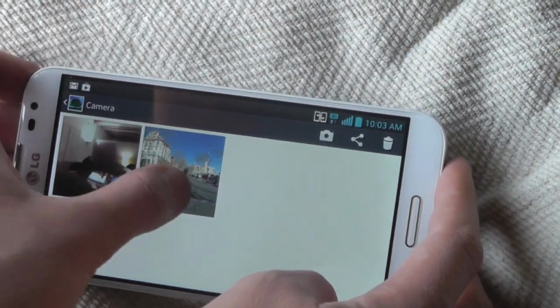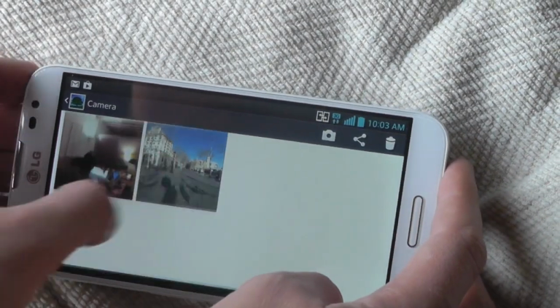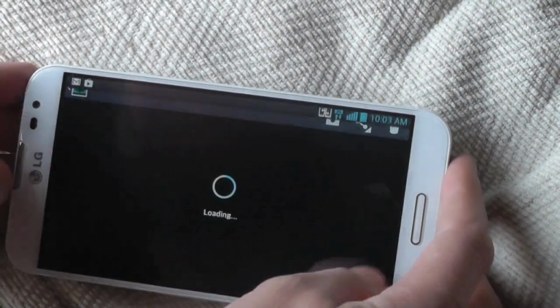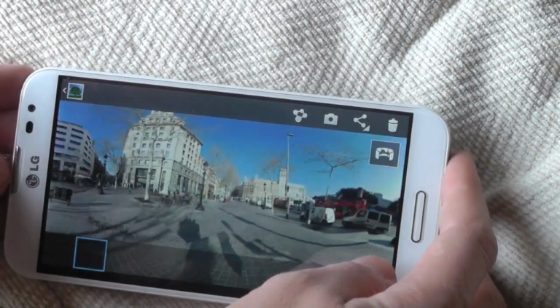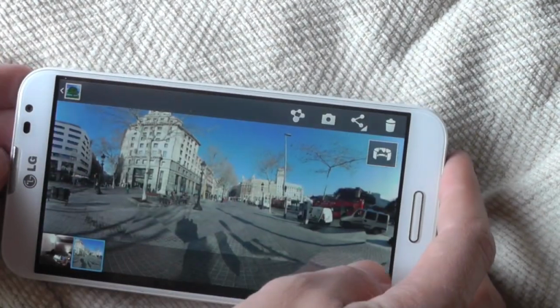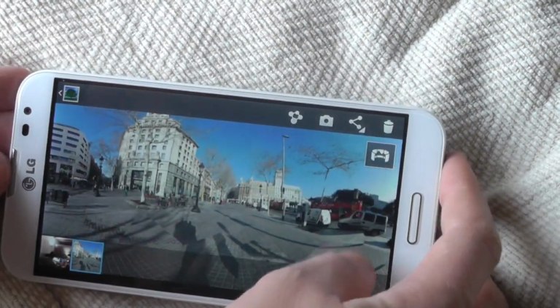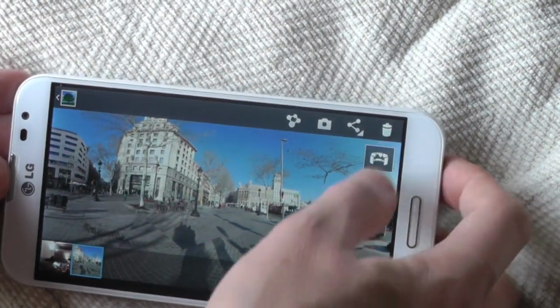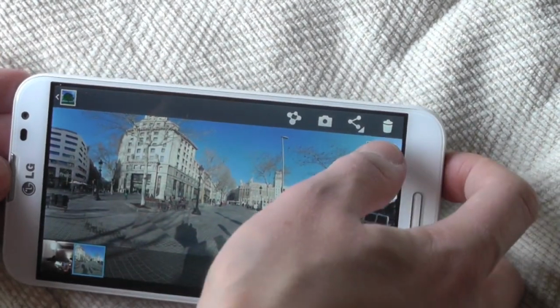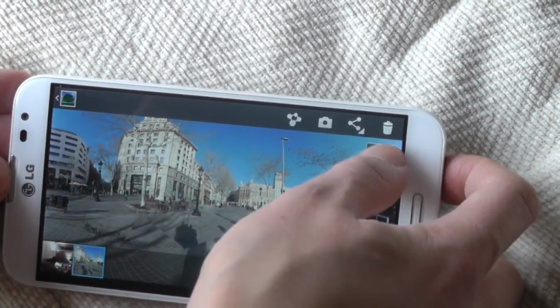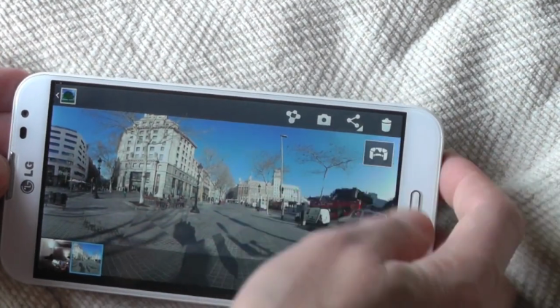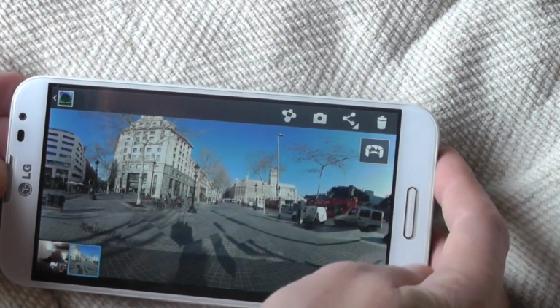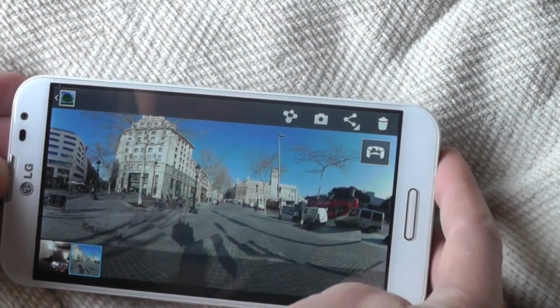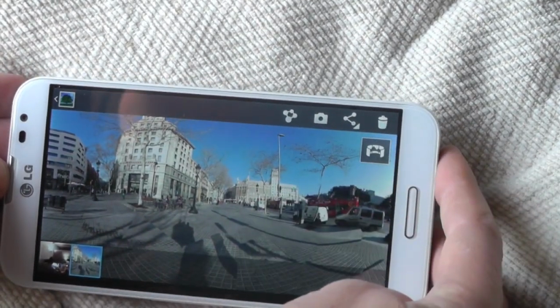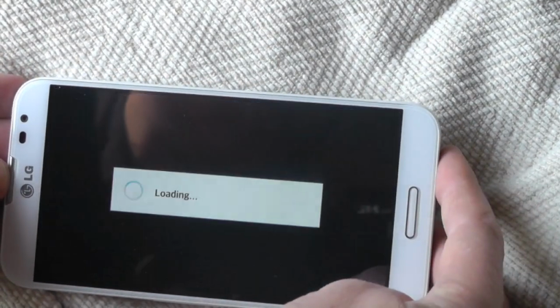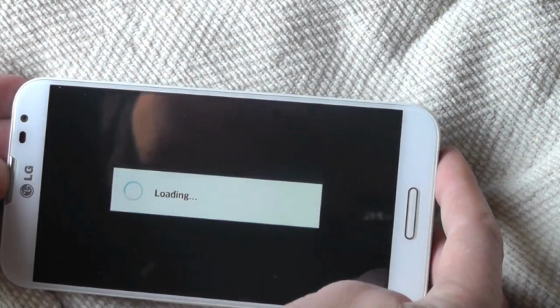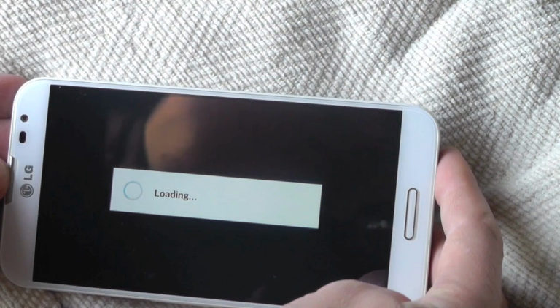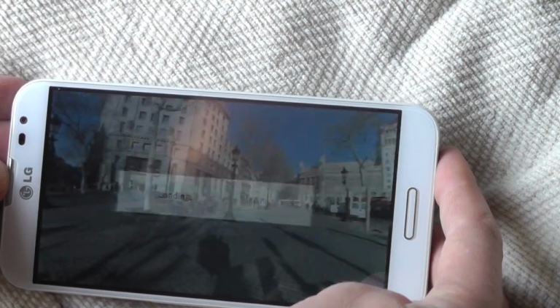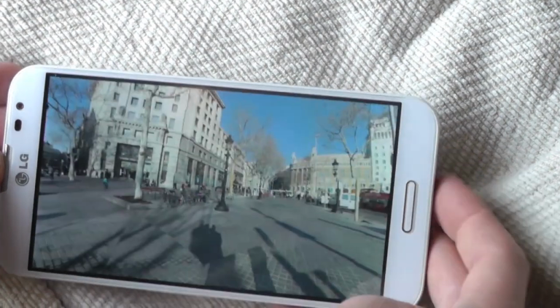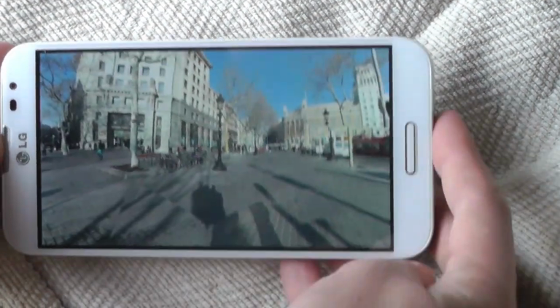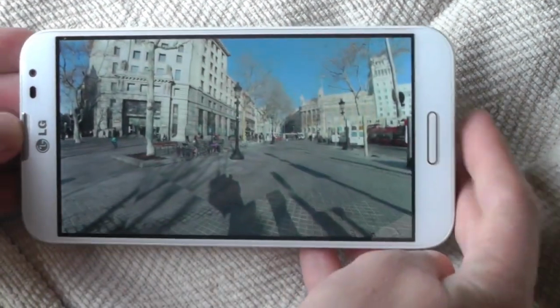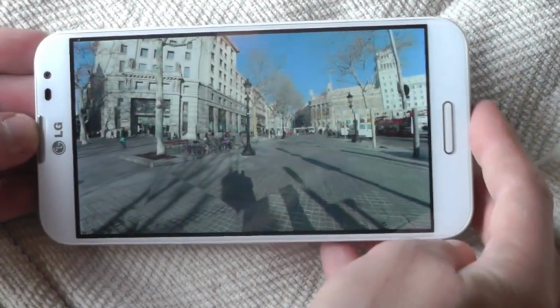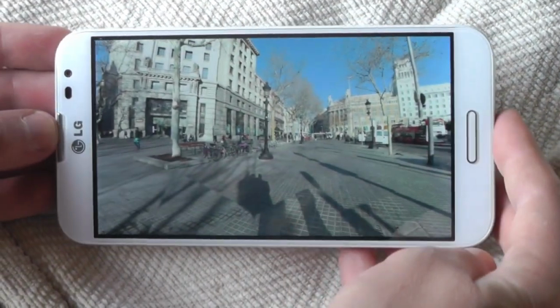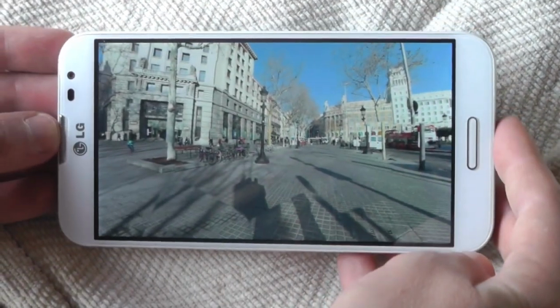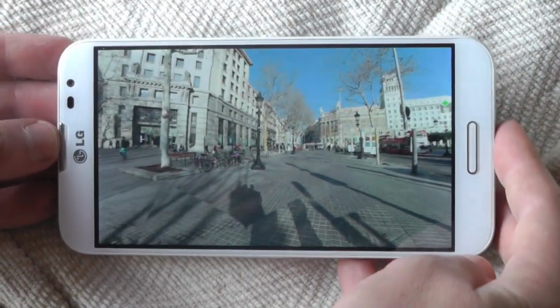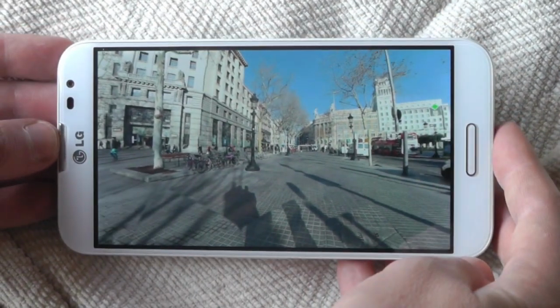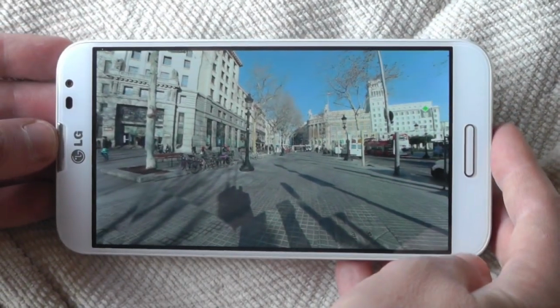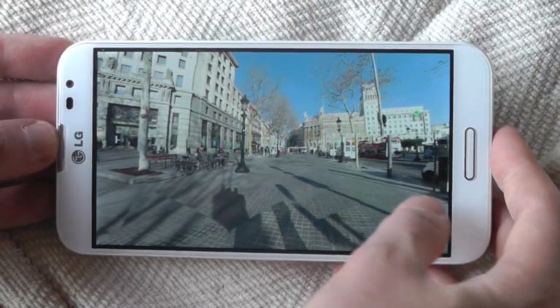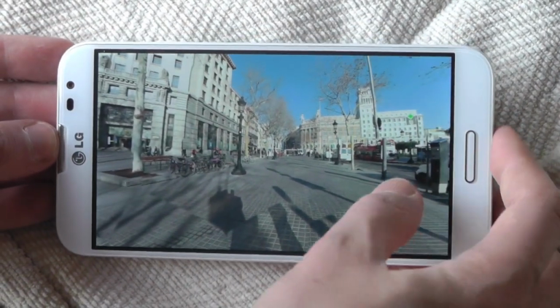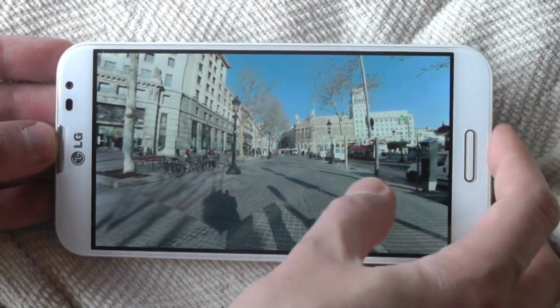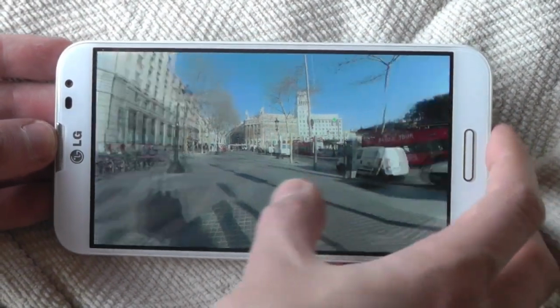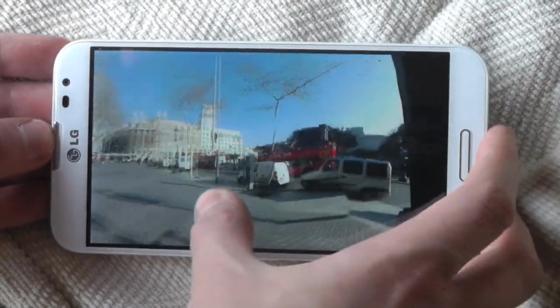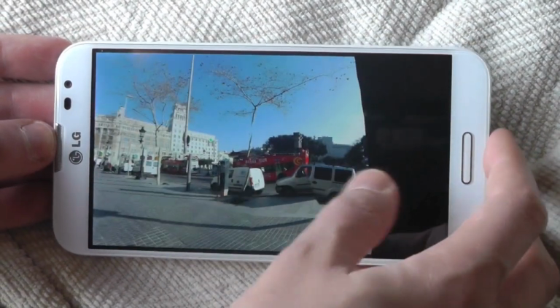Here's the gallery app on the G Pro, and you see there's a little icon there. You hit it and then you can spin around.